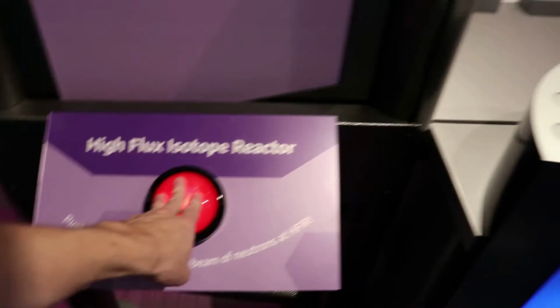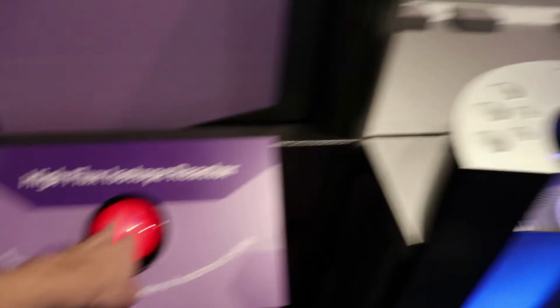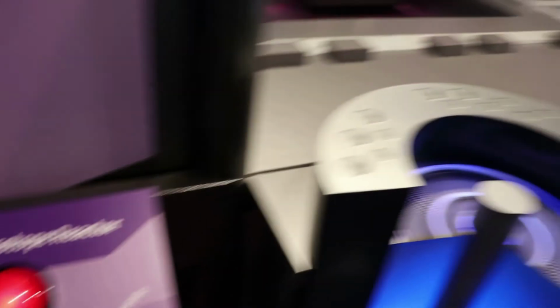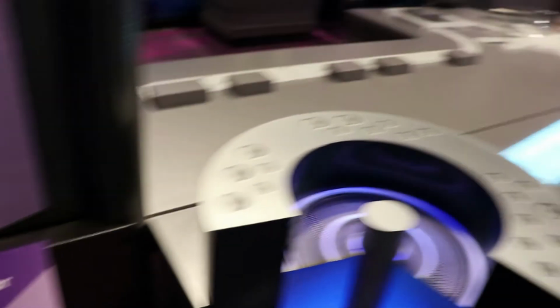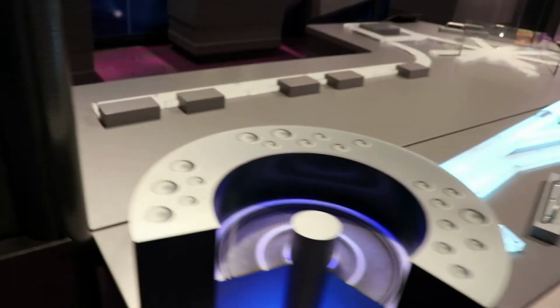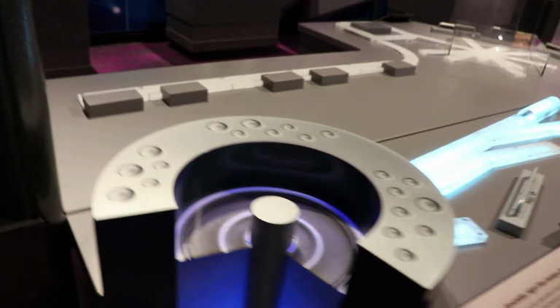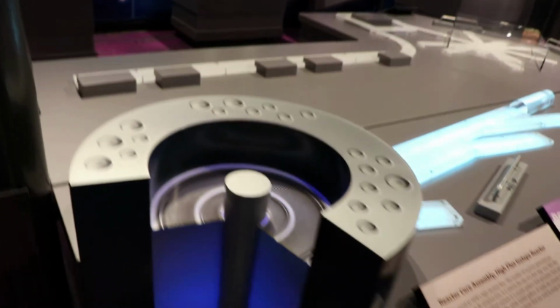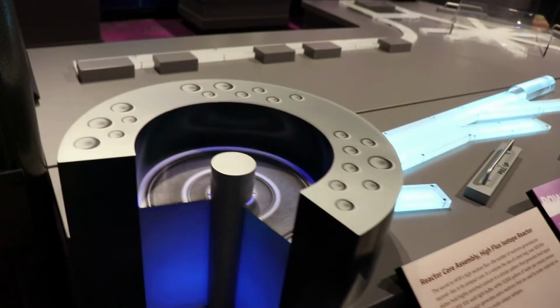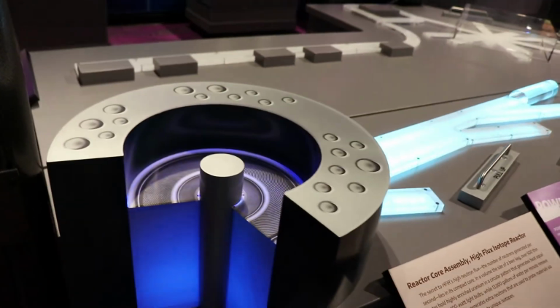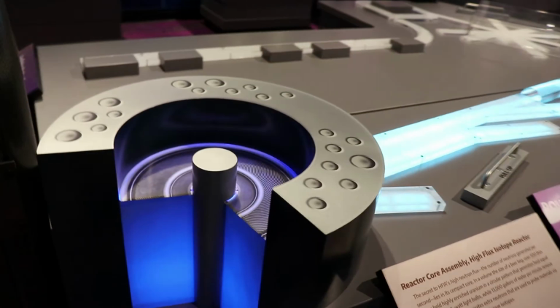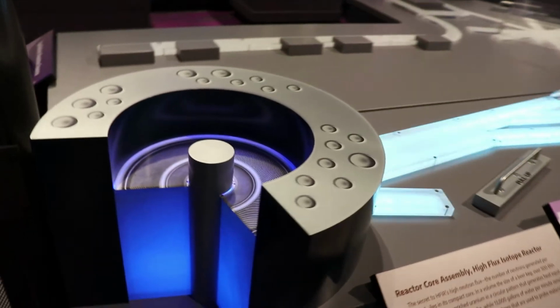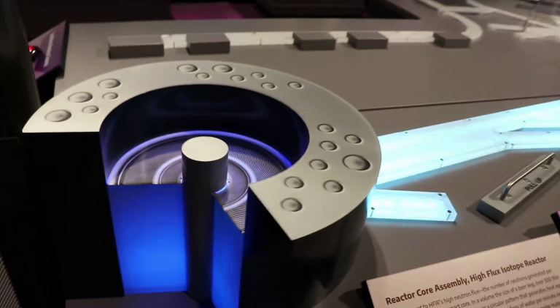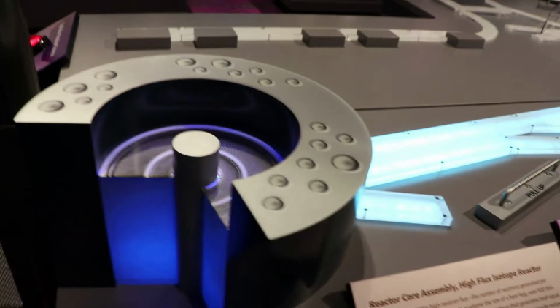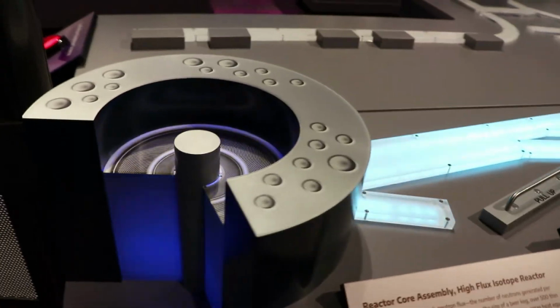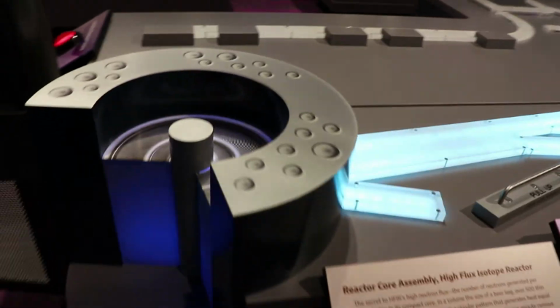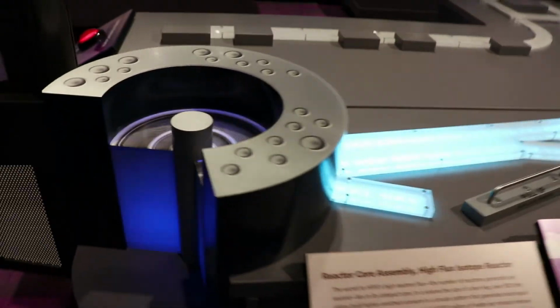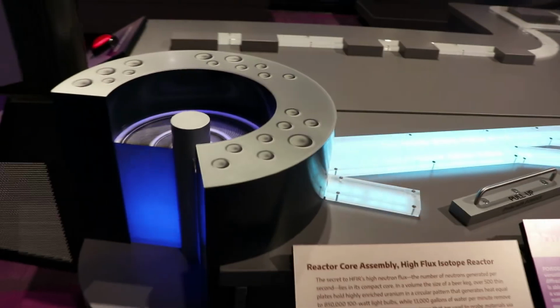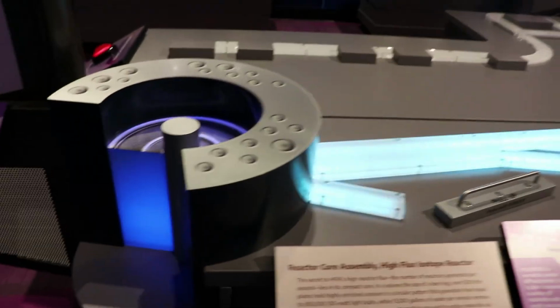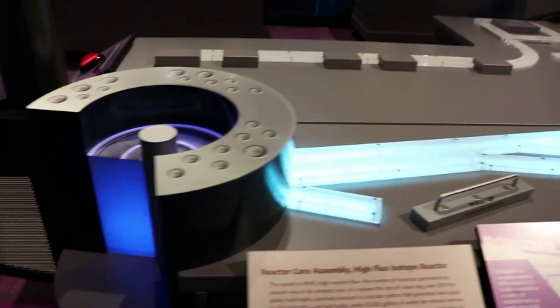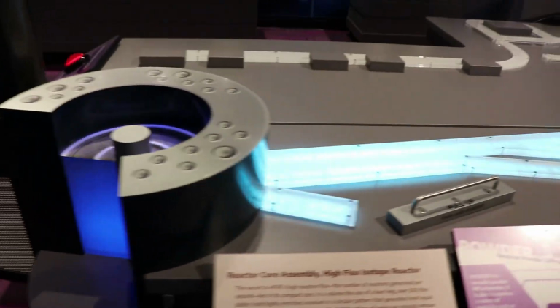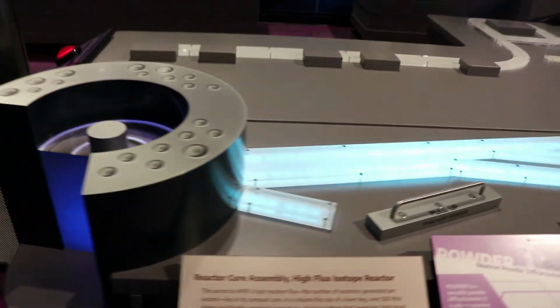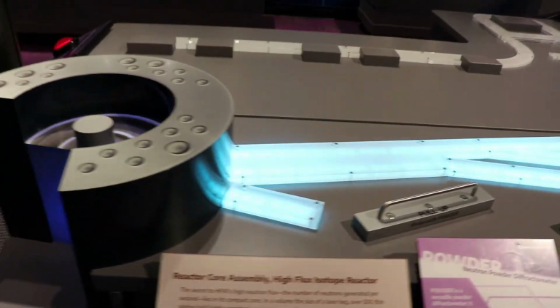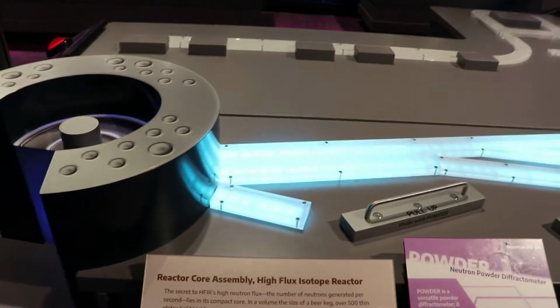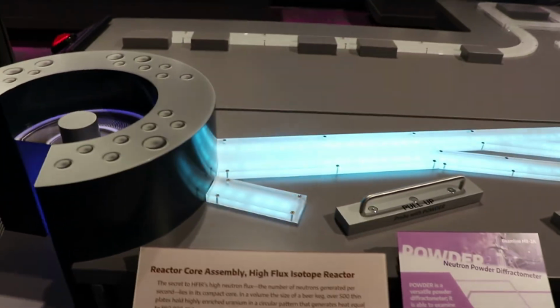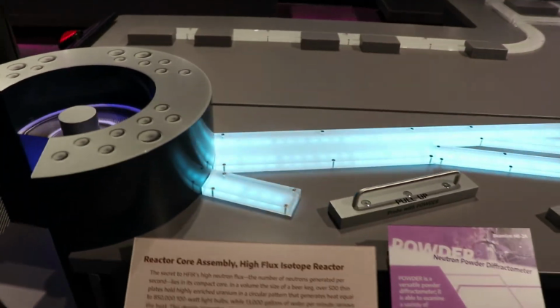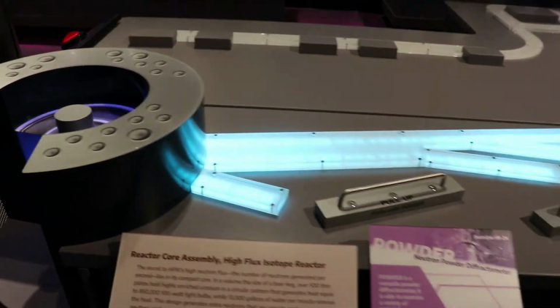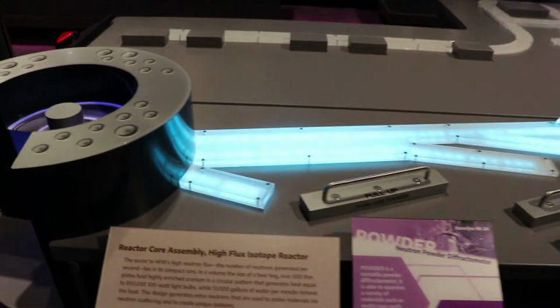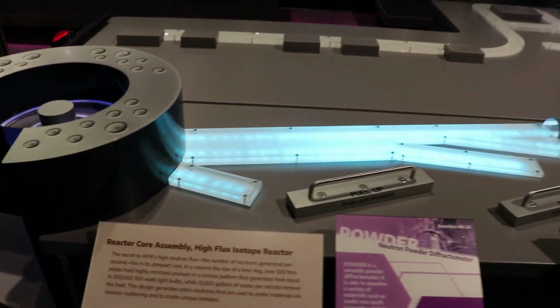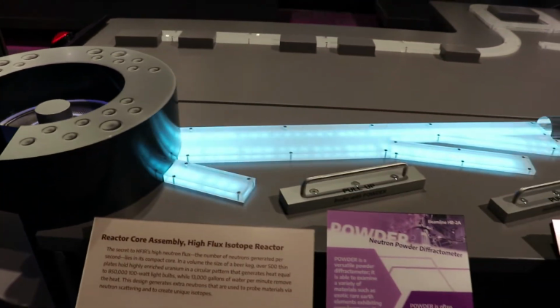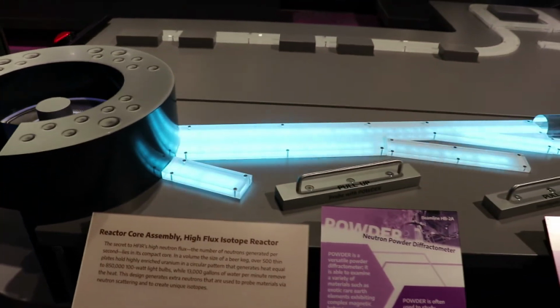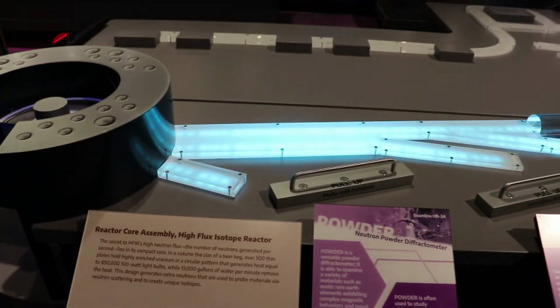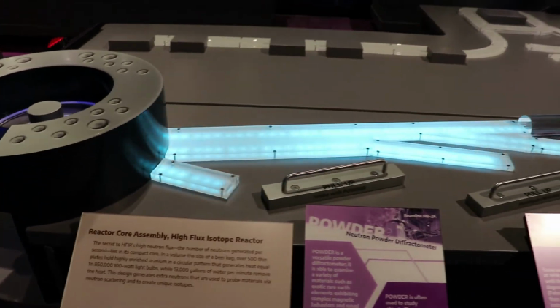This is a model of a reactor core assembly with a high-flux isotope reactor — it even glows!